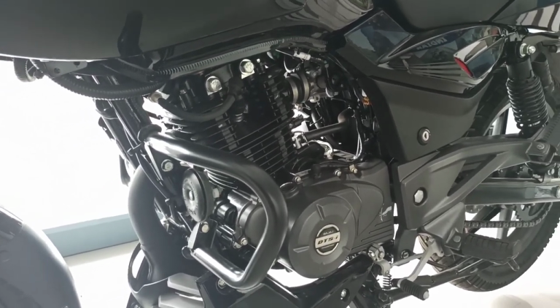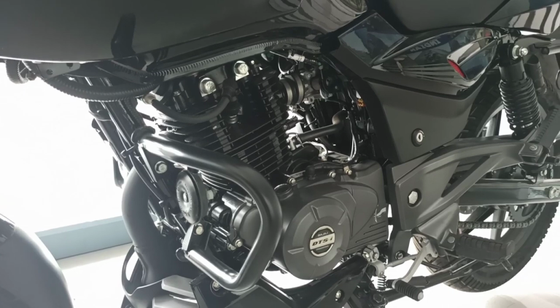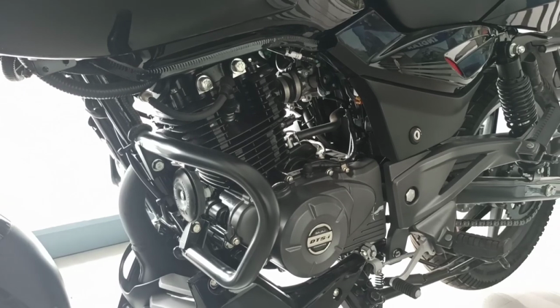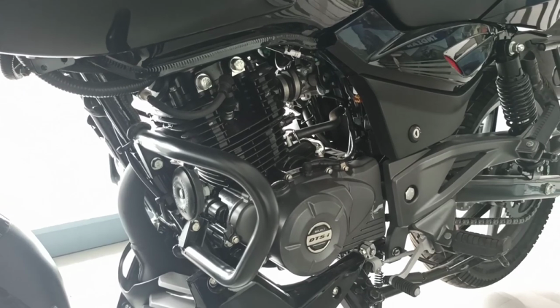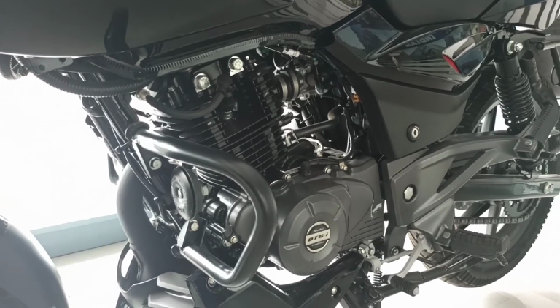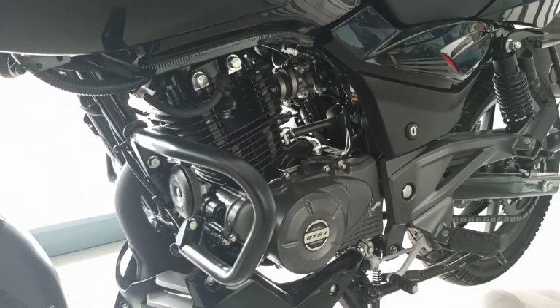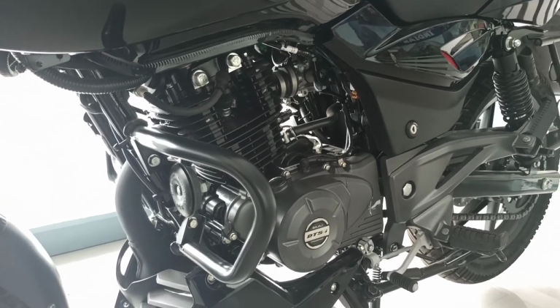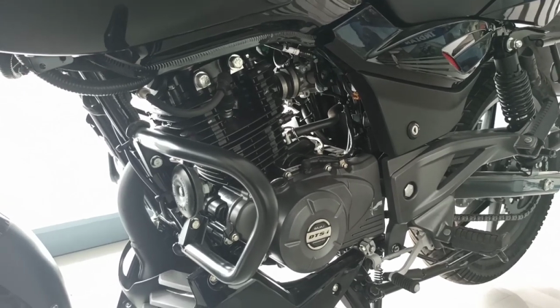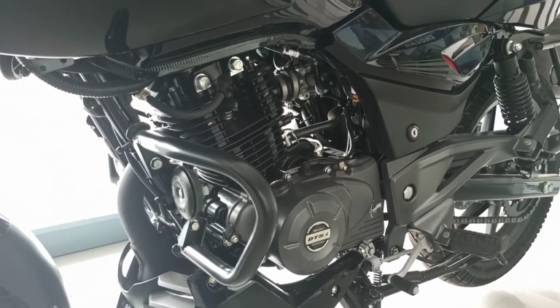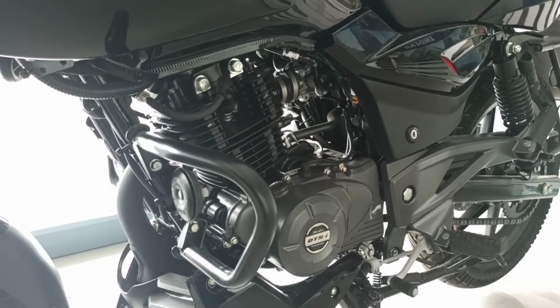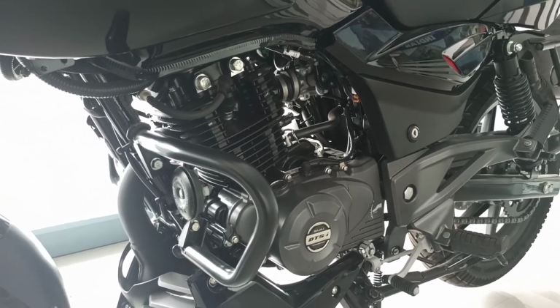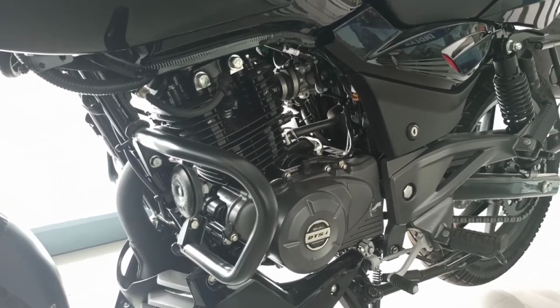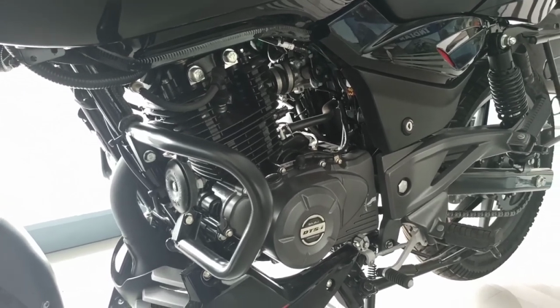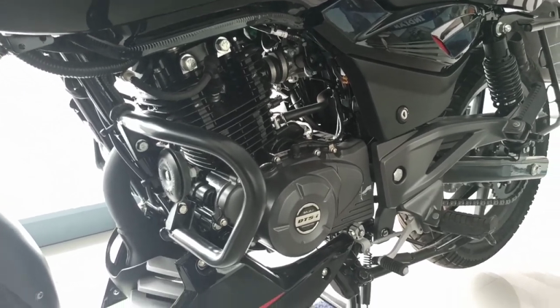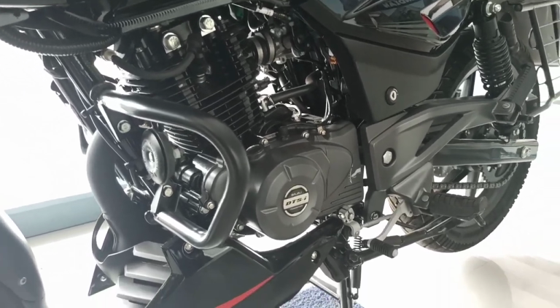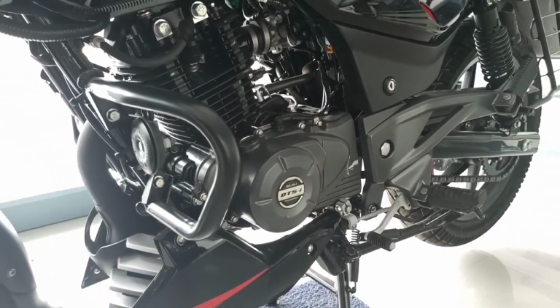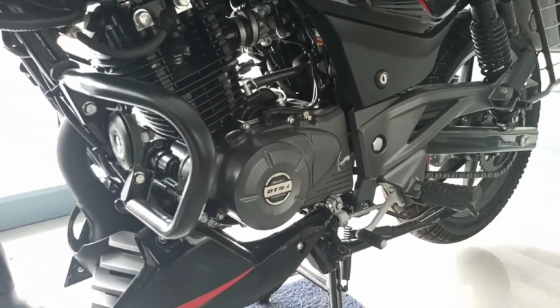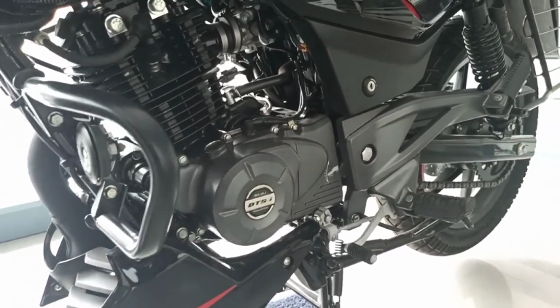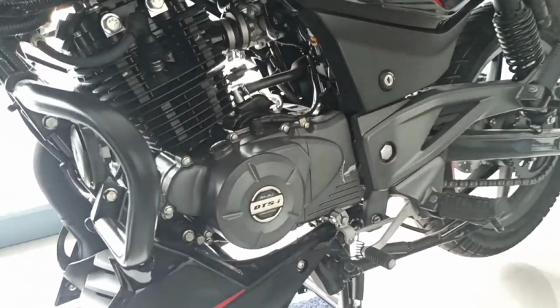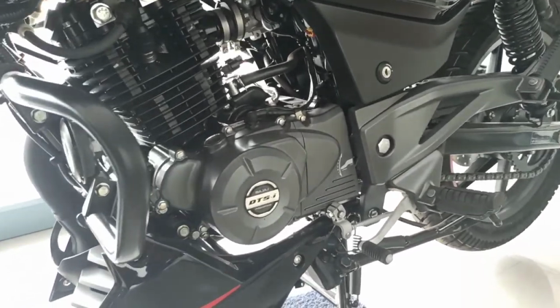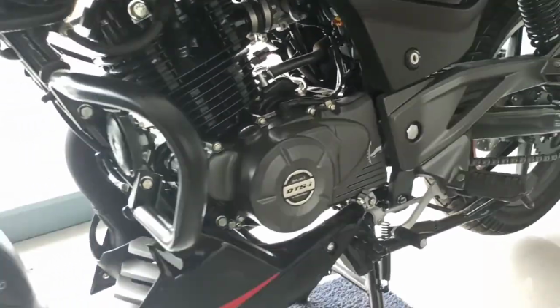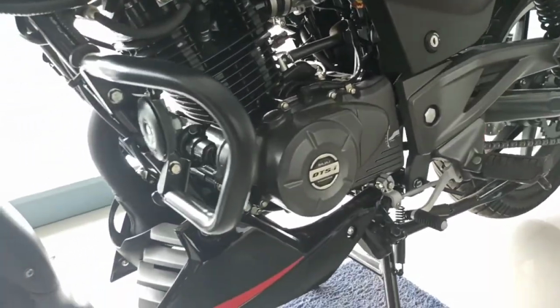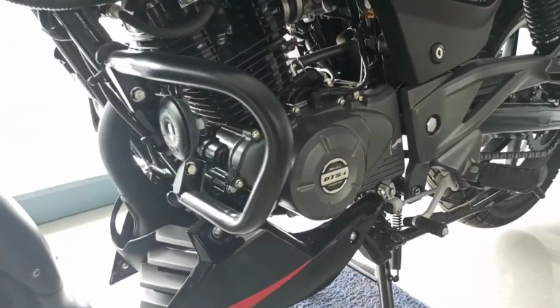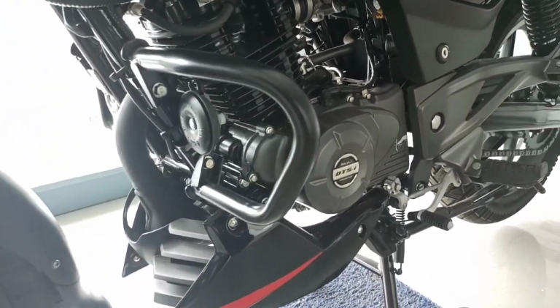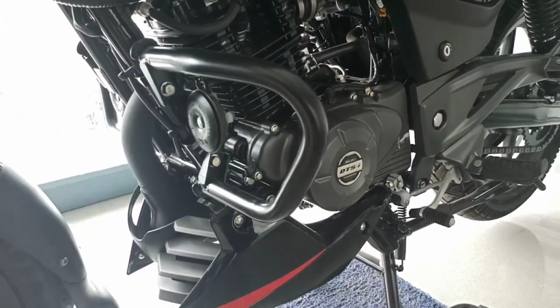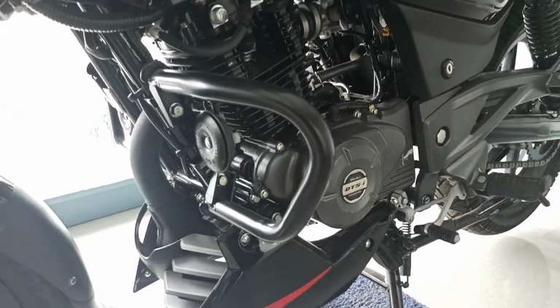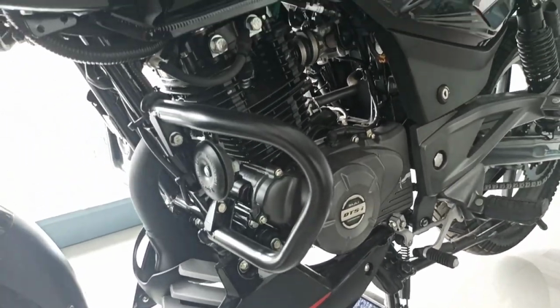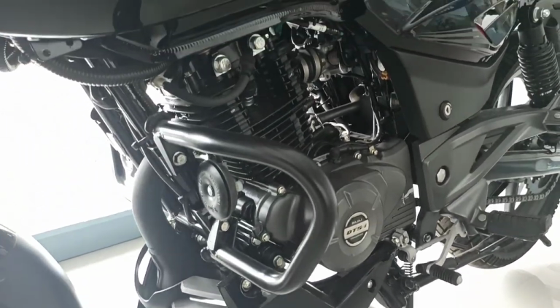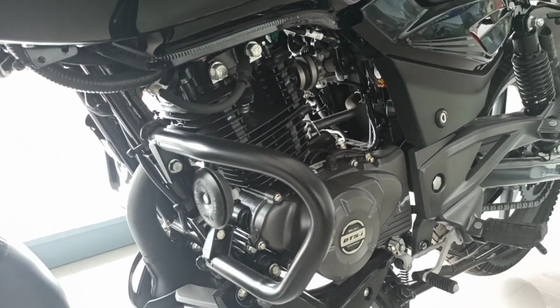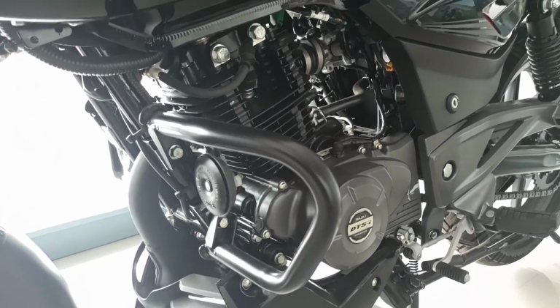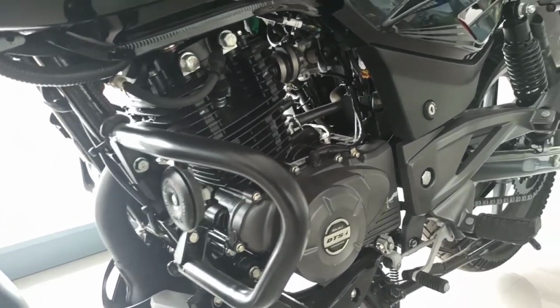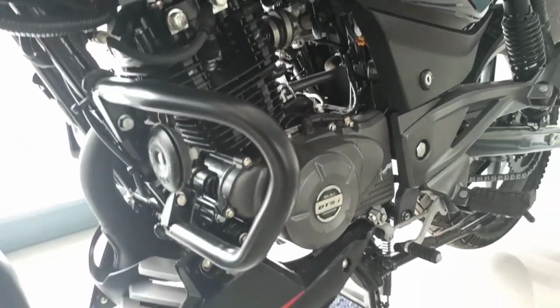The bike delivers great performance. It's a strong performer in its segment and you can see the bike's features clearly.